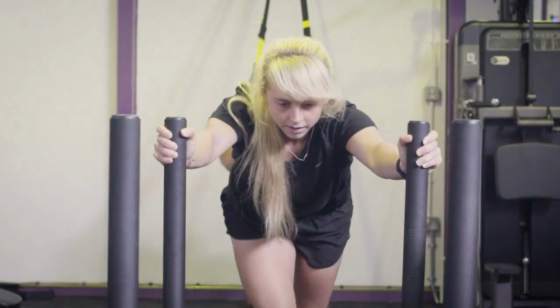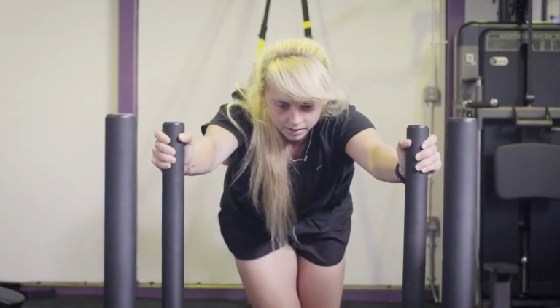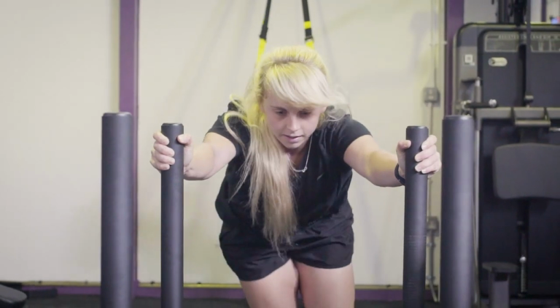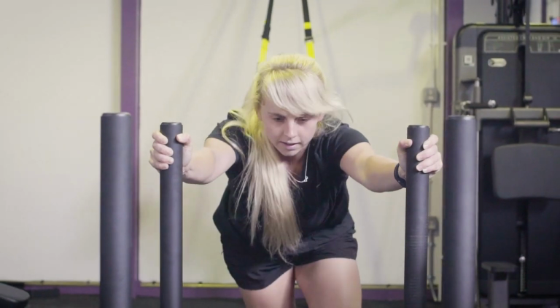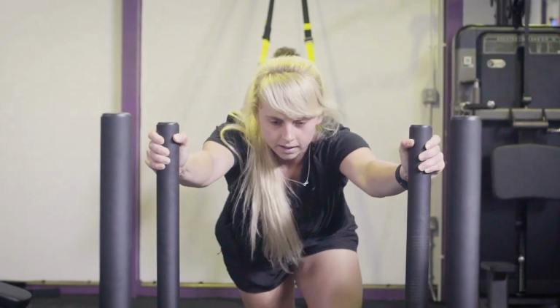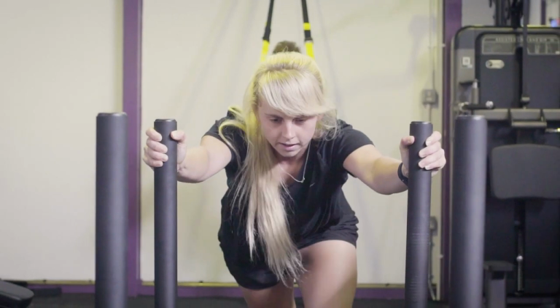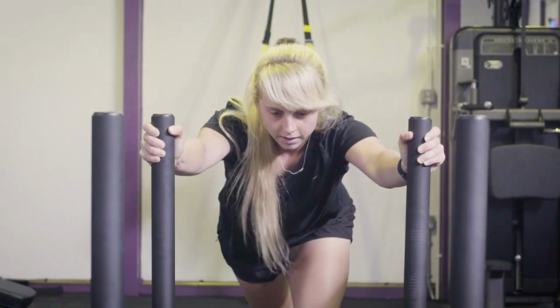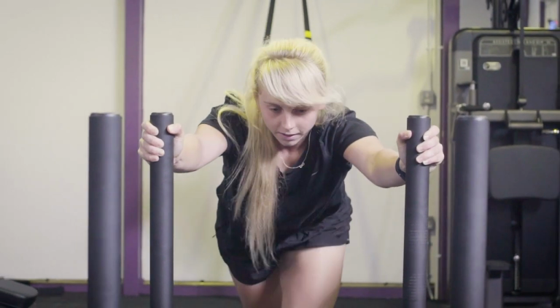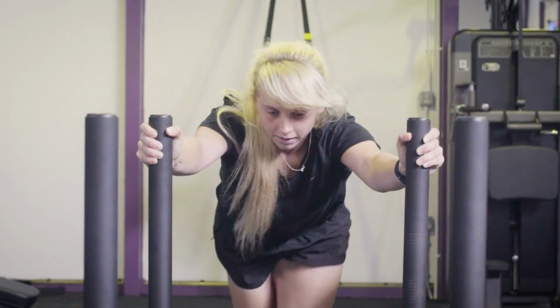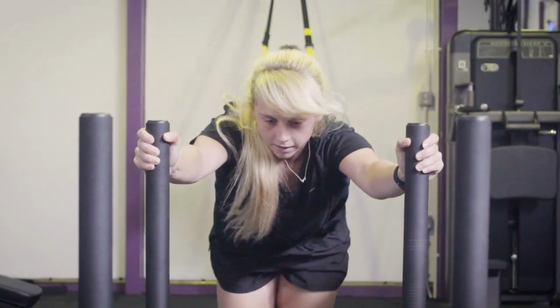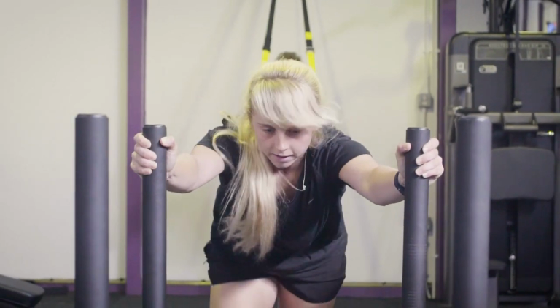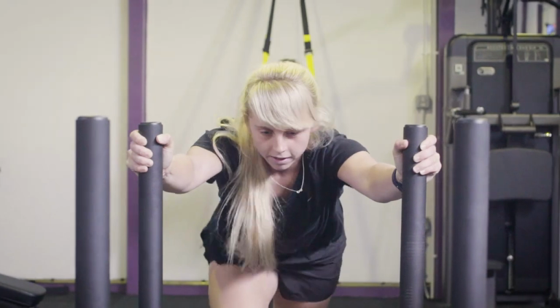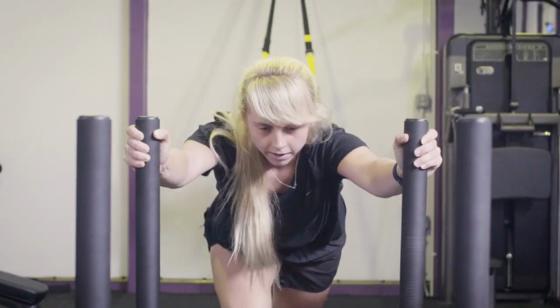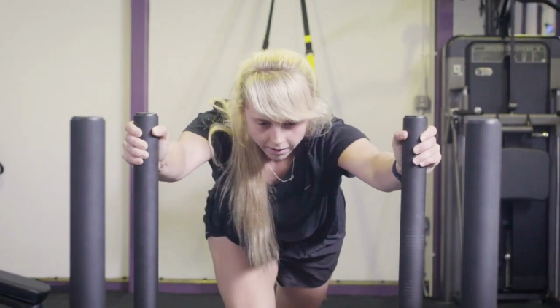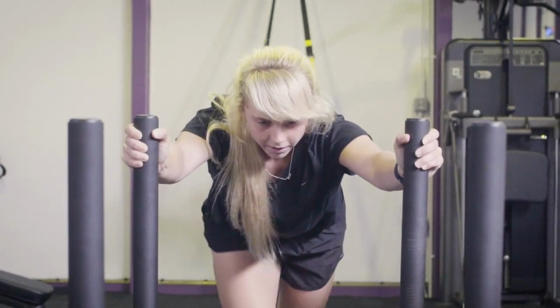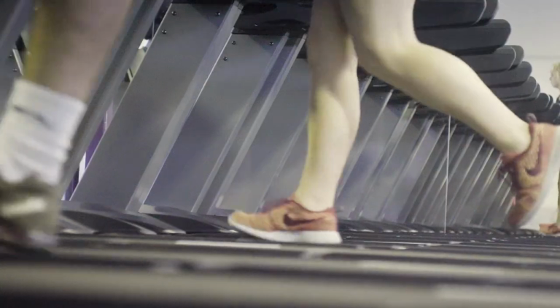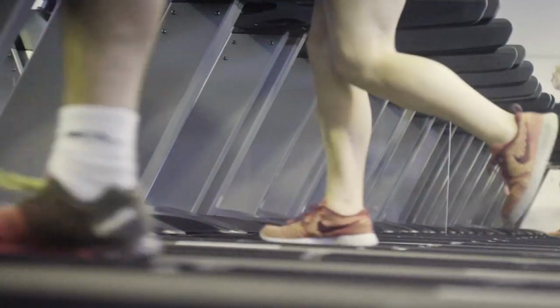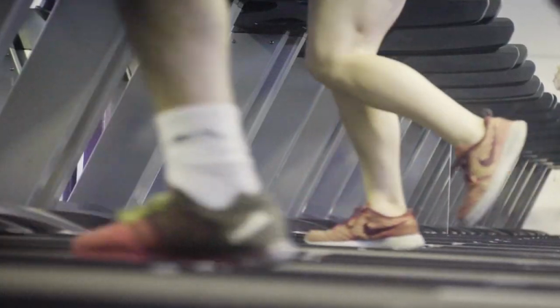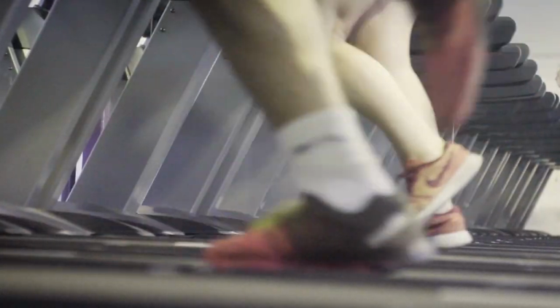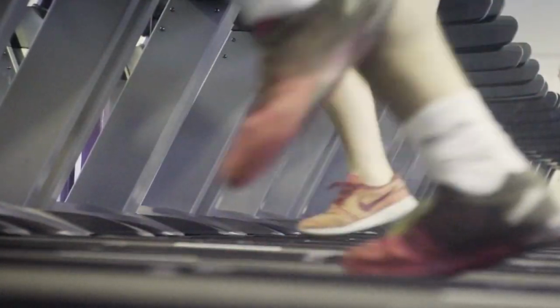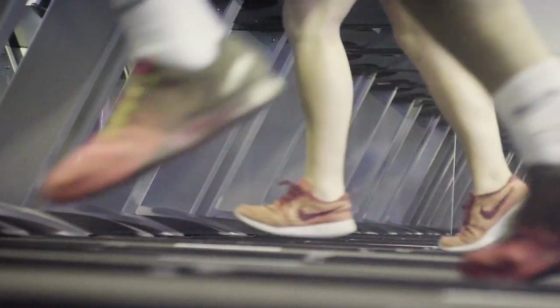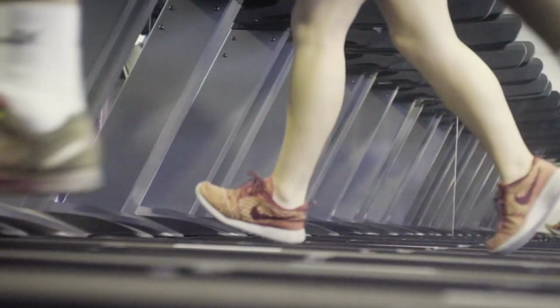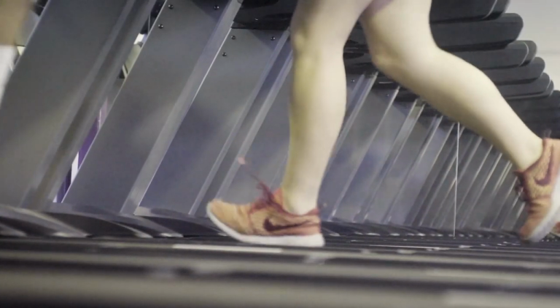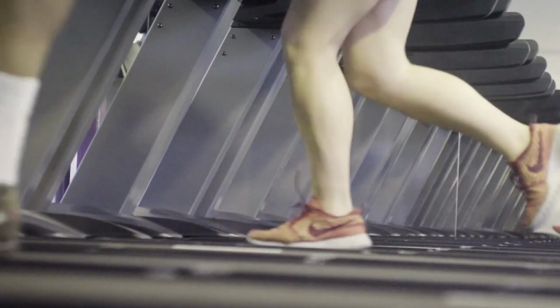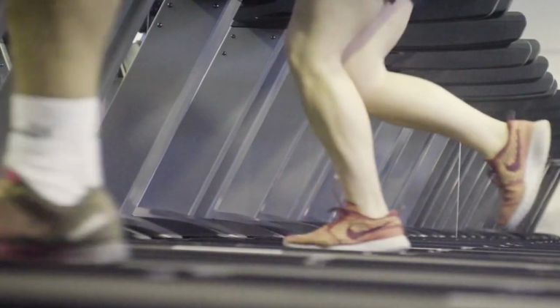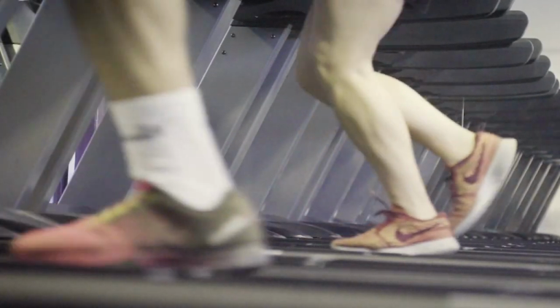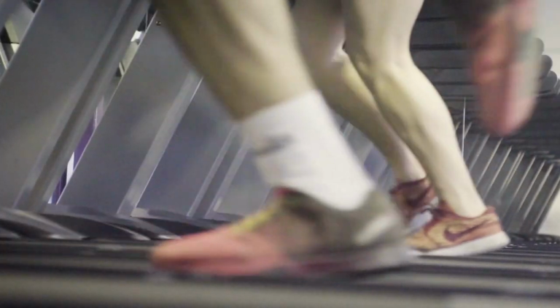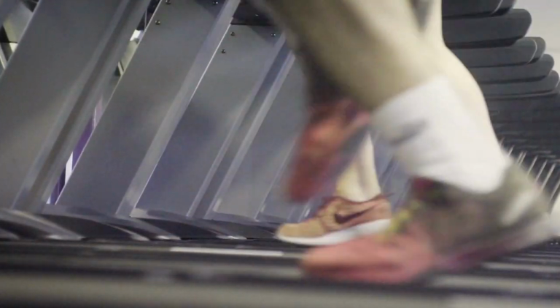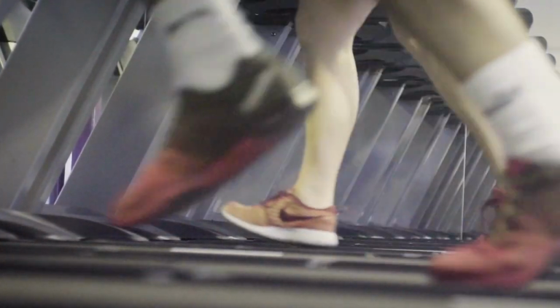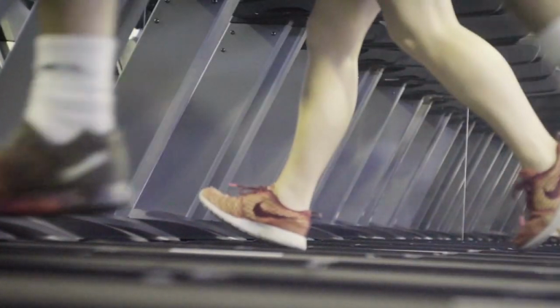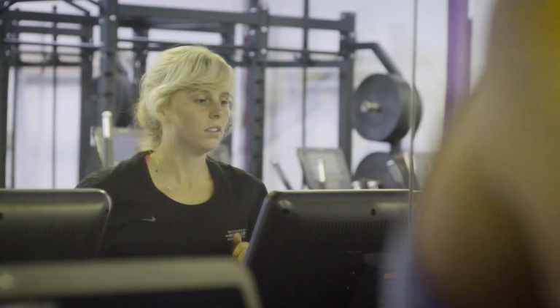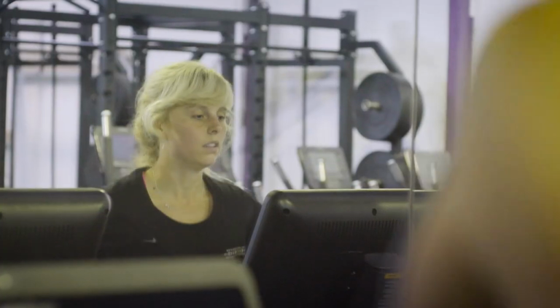The fitness suite consists of cardio and resistance machines, free weights and functional training equipment. Cardio machines are a good way to get your body moving prior to your workout.